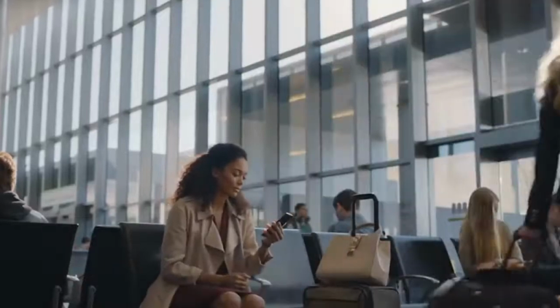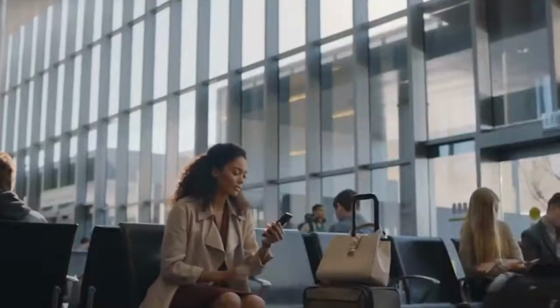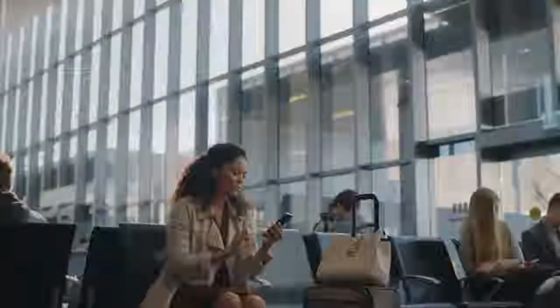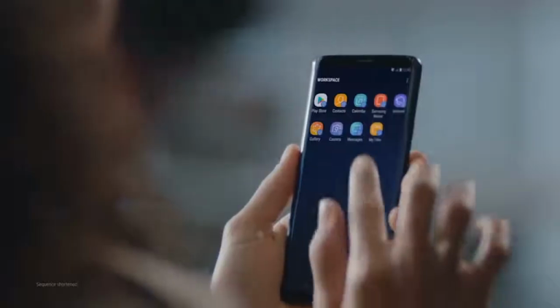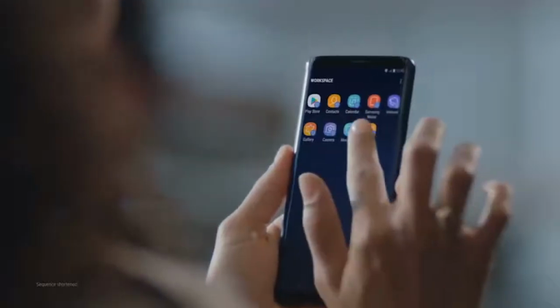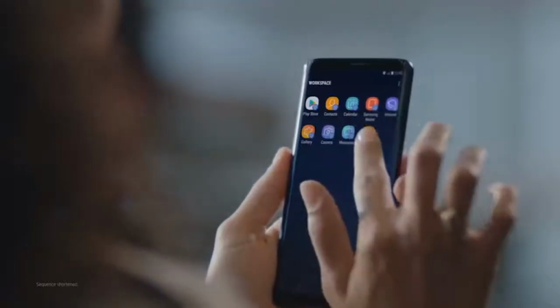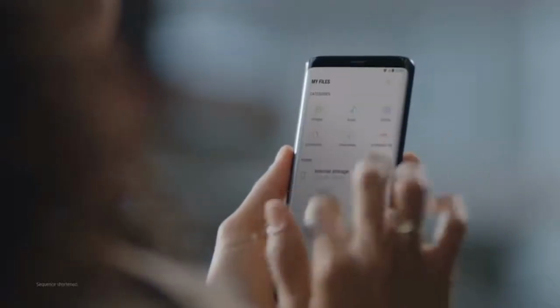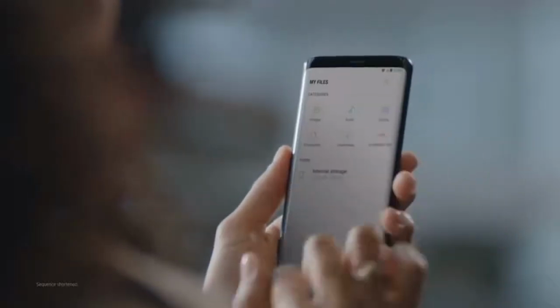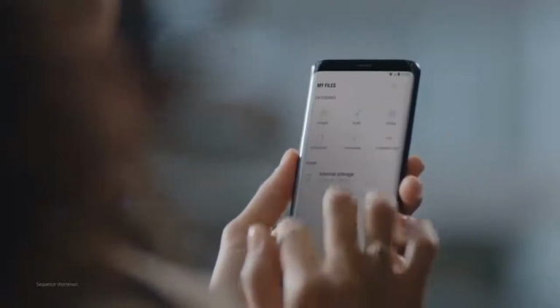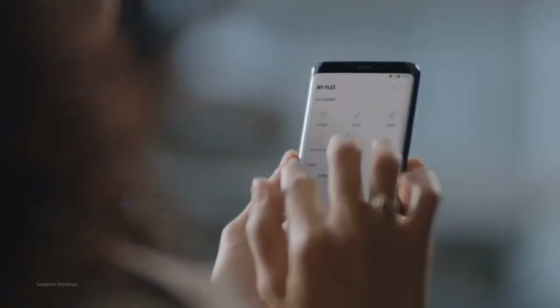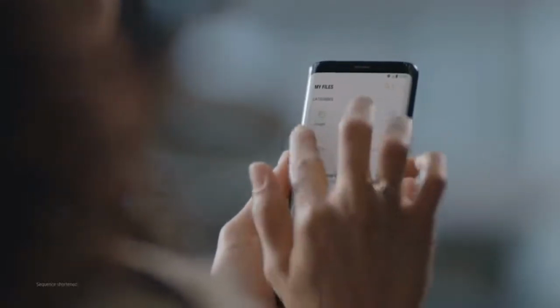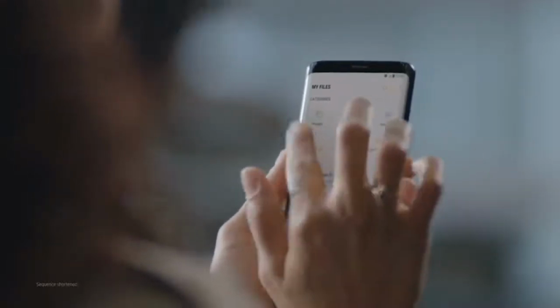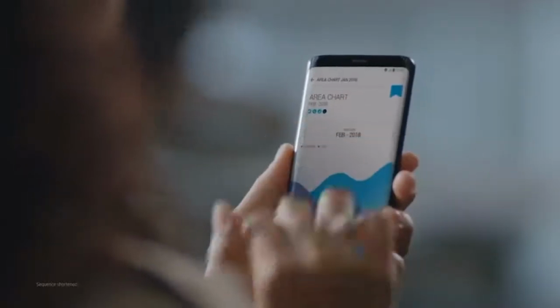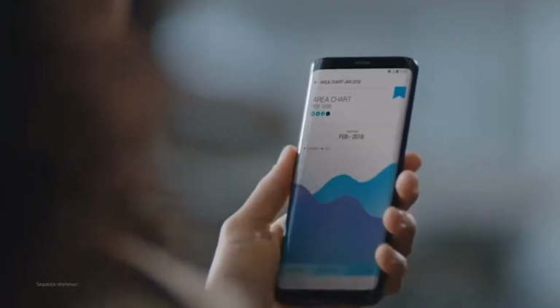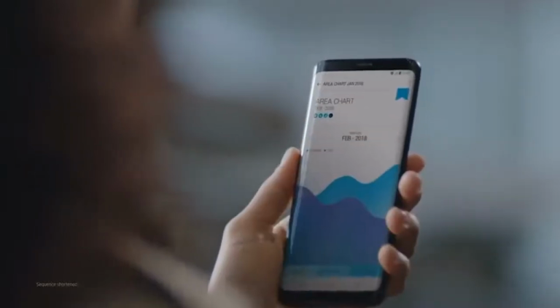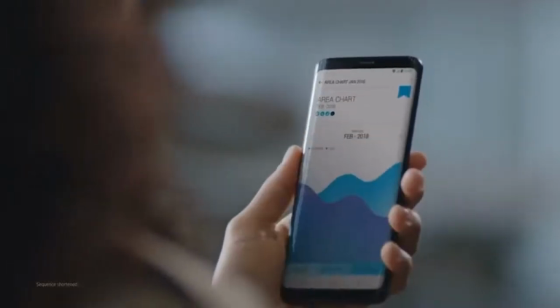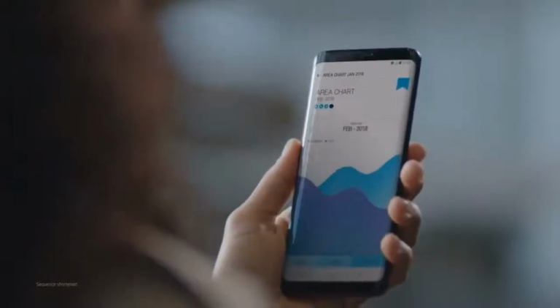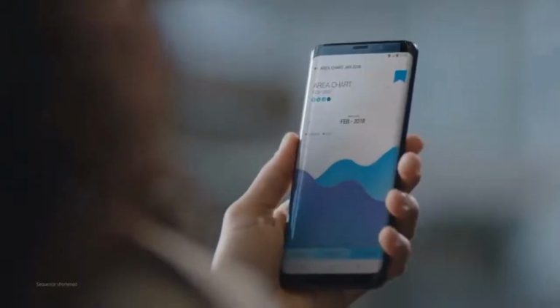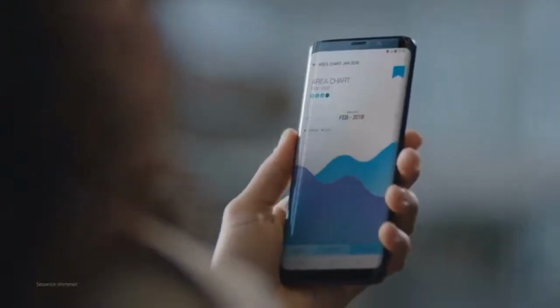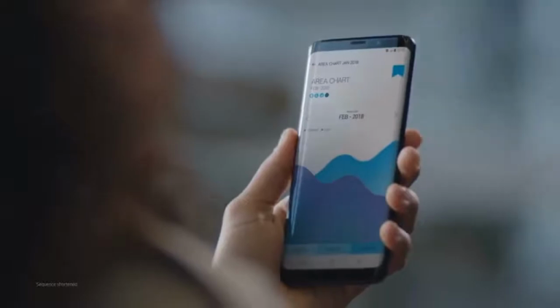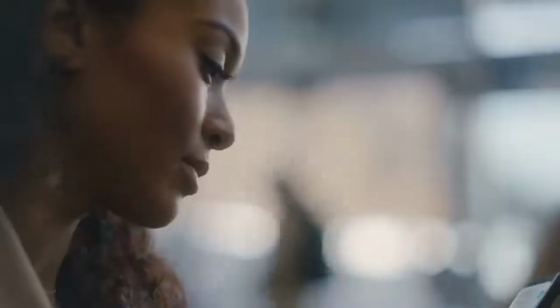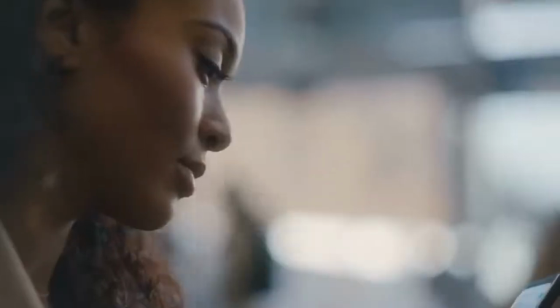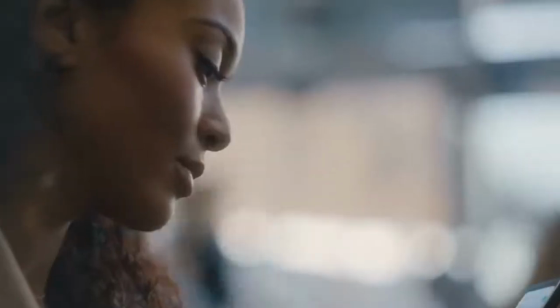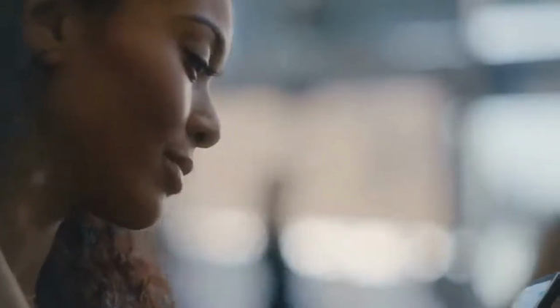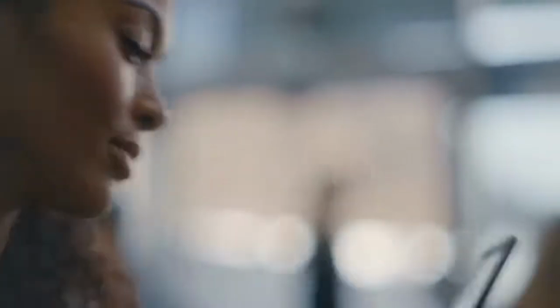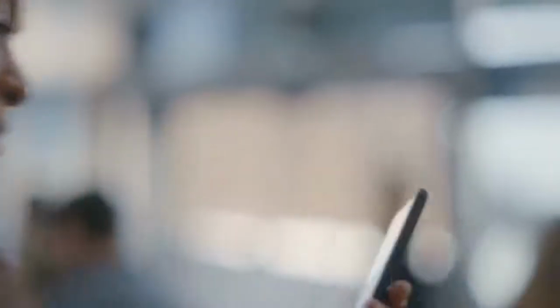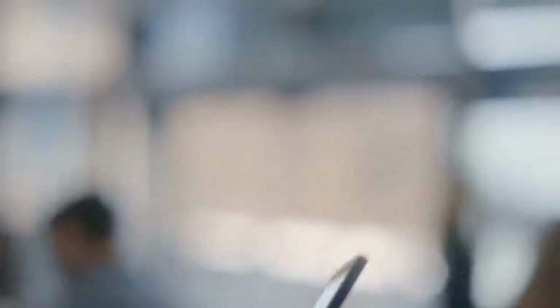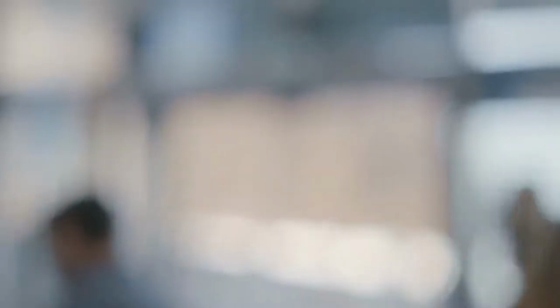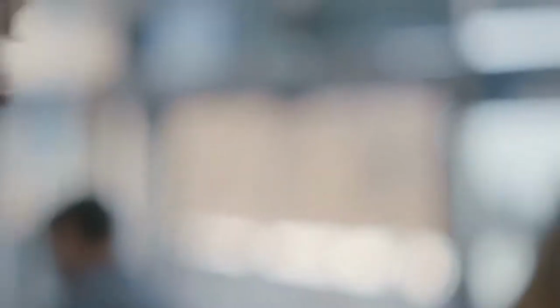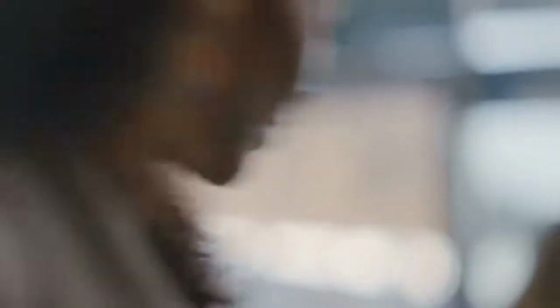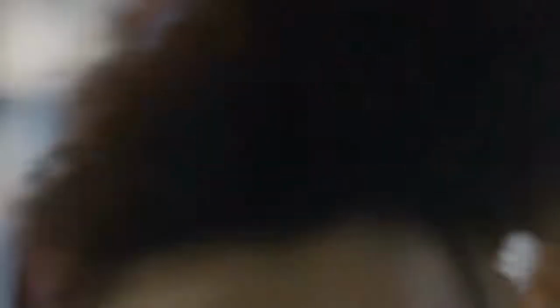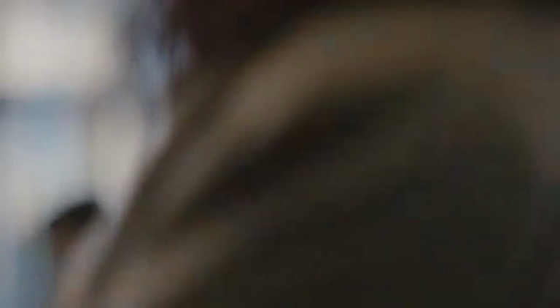The Galaxy S9 wisely separates business data from personal data, so you're protected even if your phone should ever fall into the wrong hands.